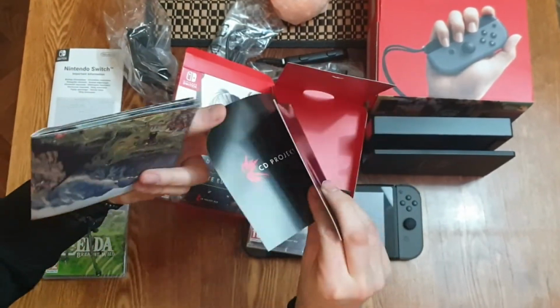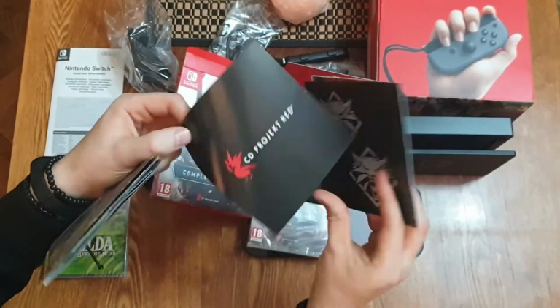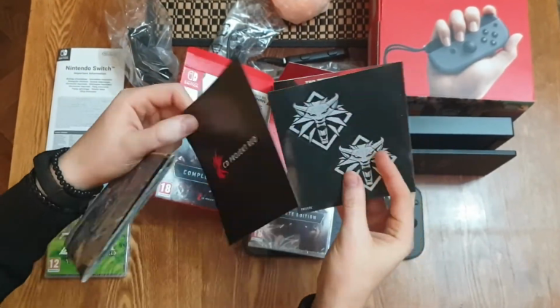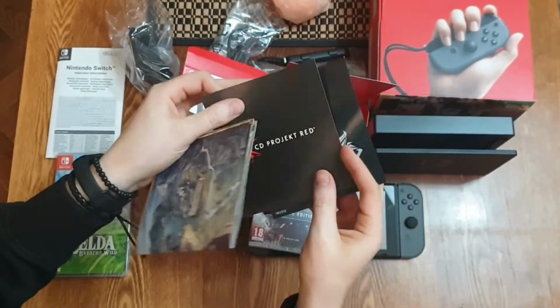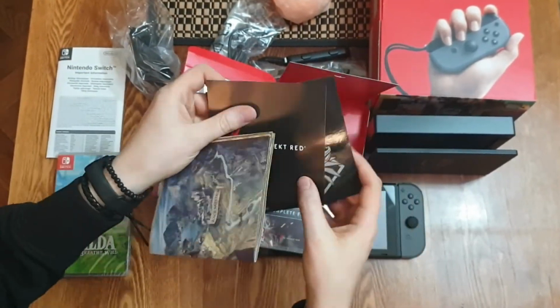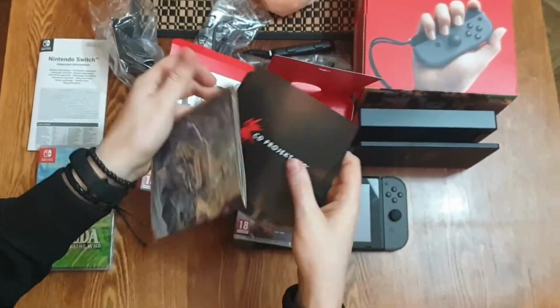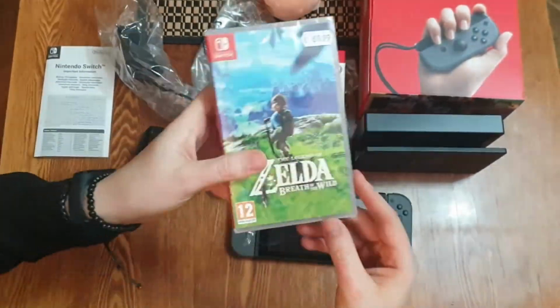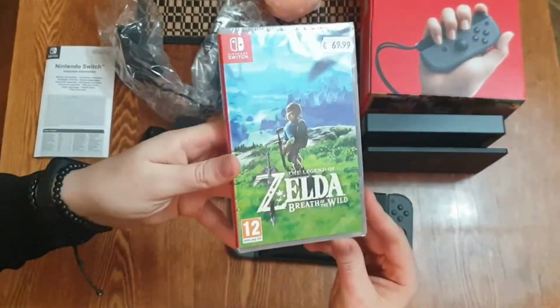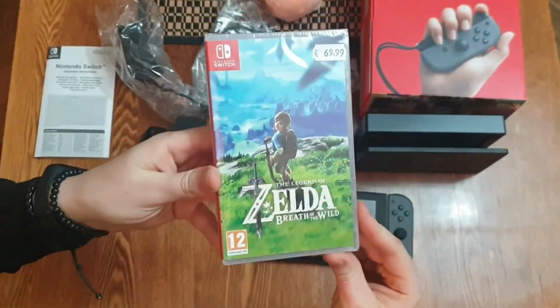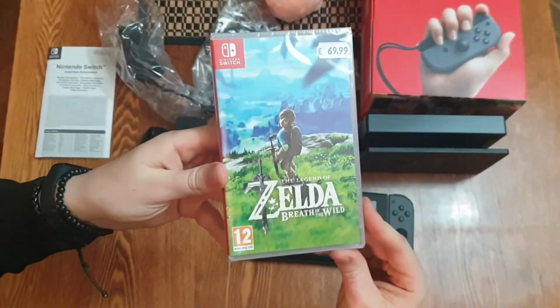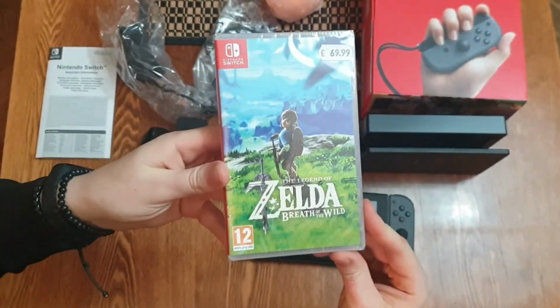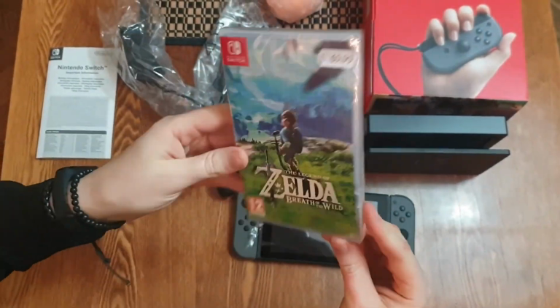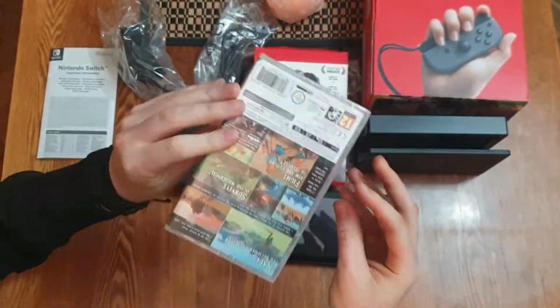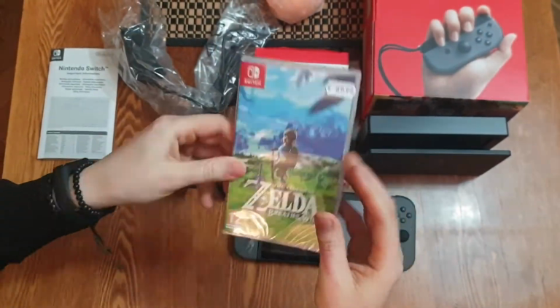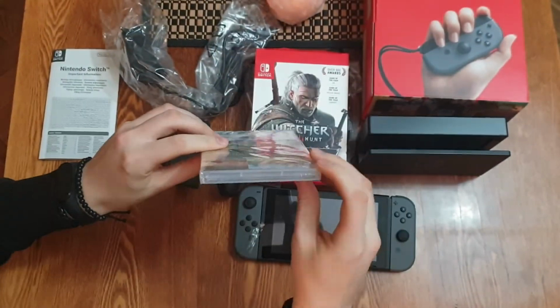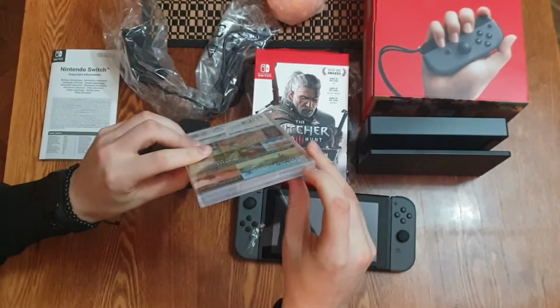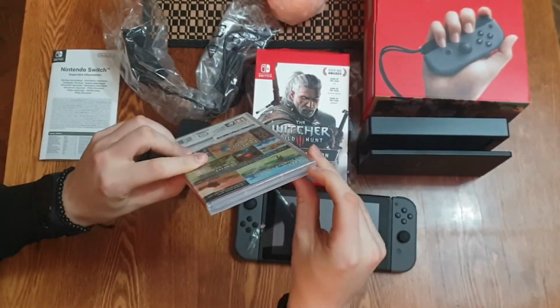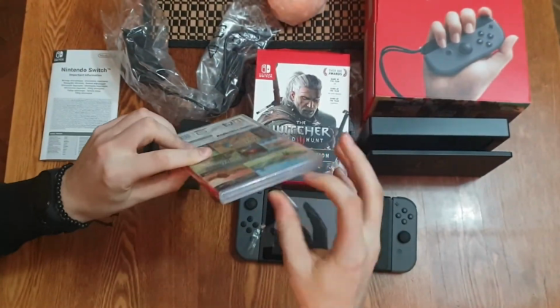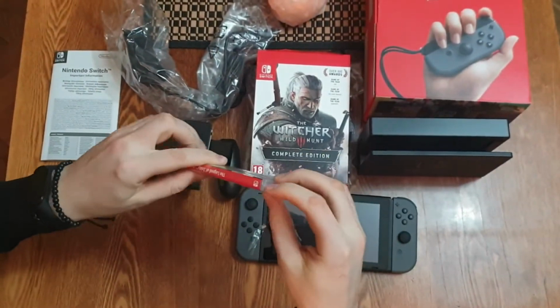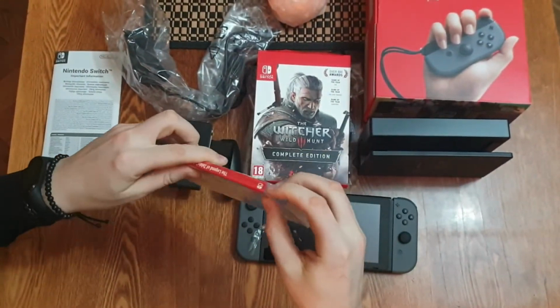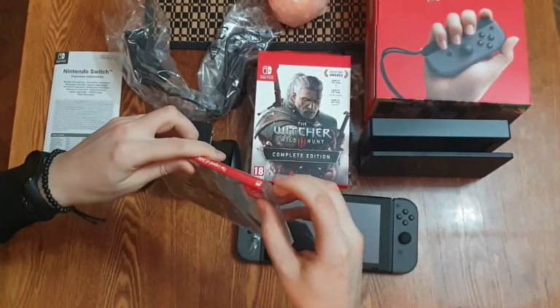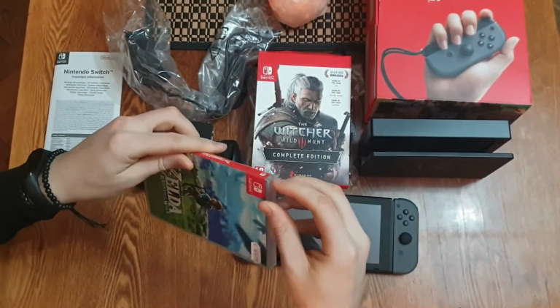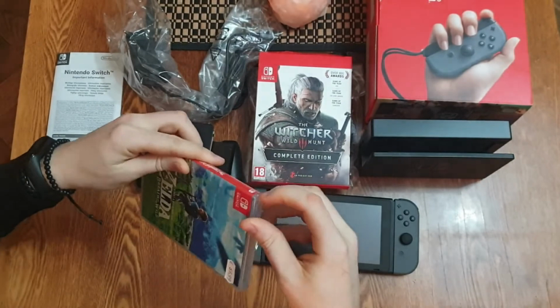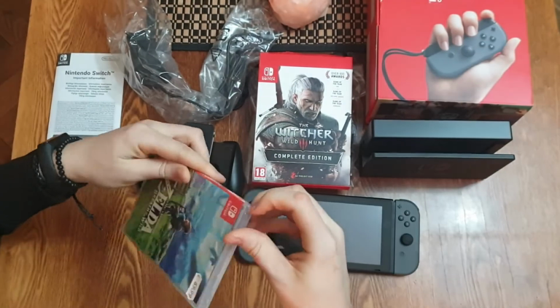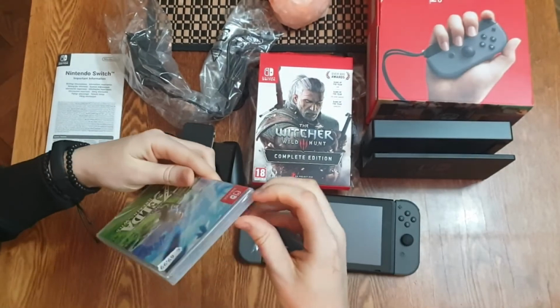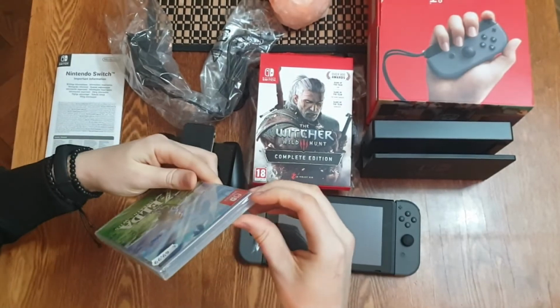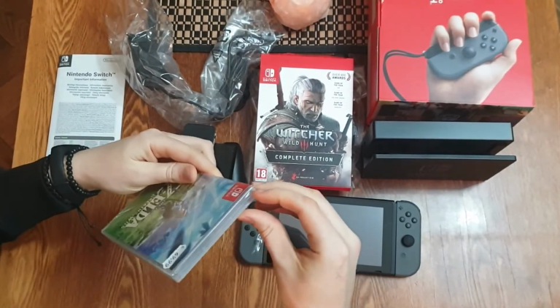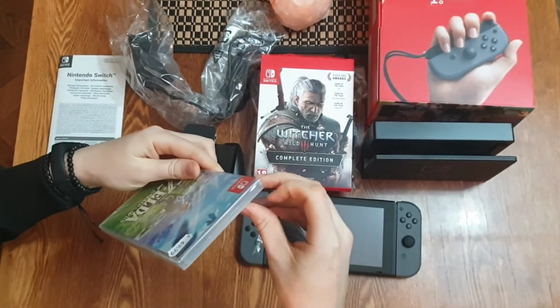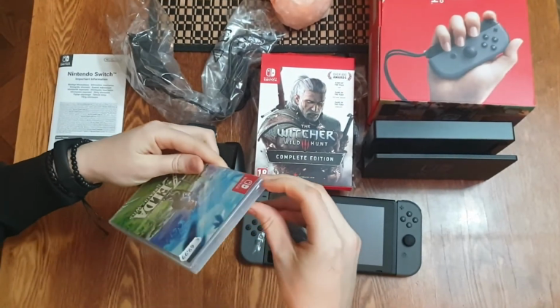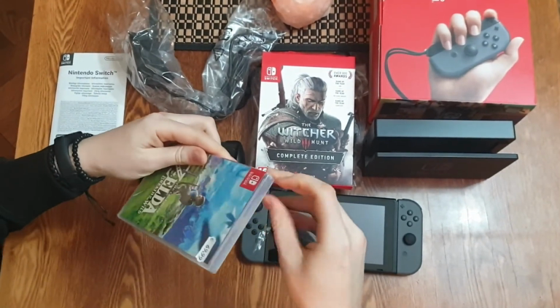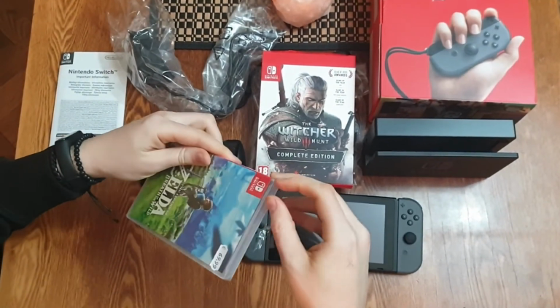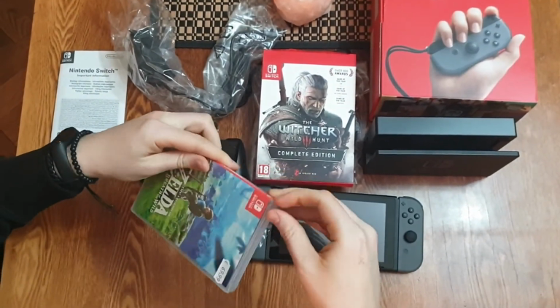And of course I bought Zelda as well. You need to have Zelda if you have a Switch console.